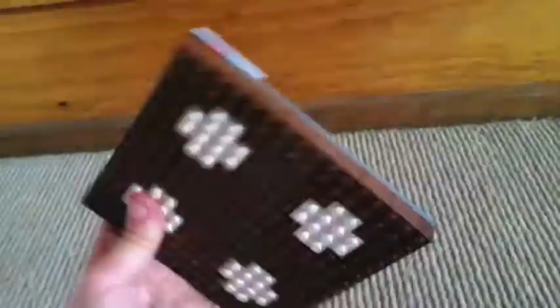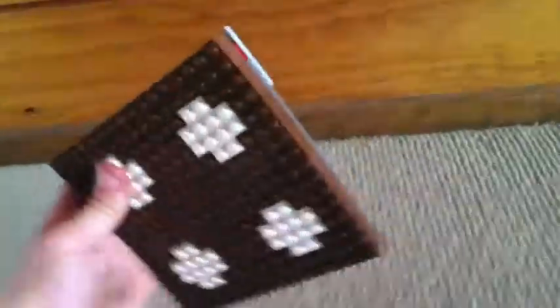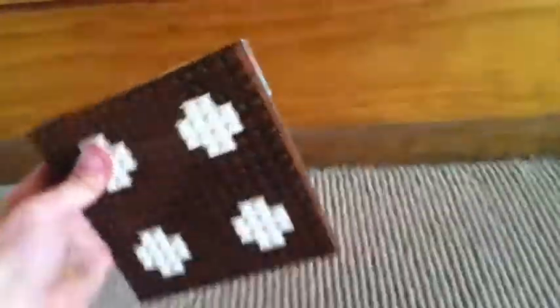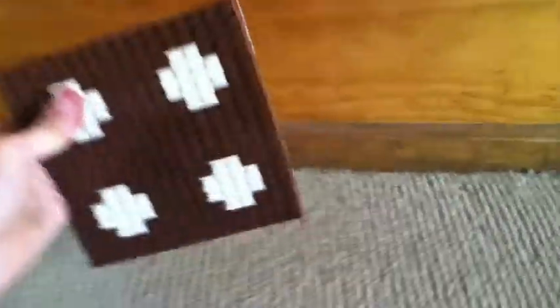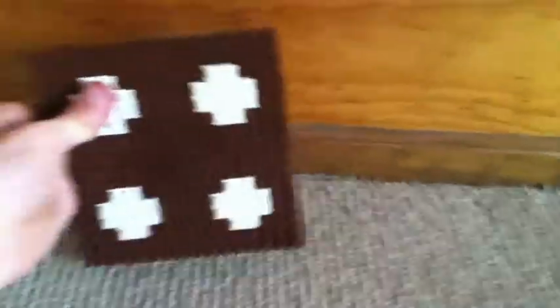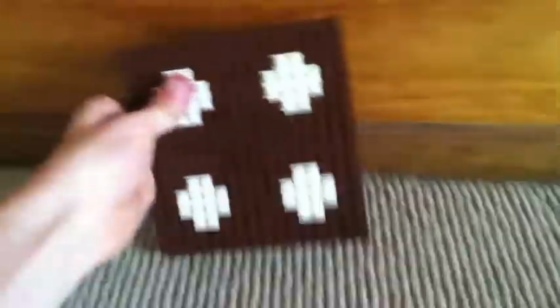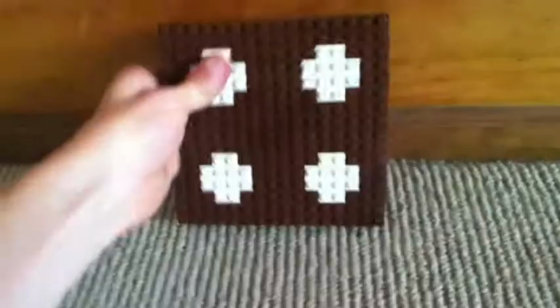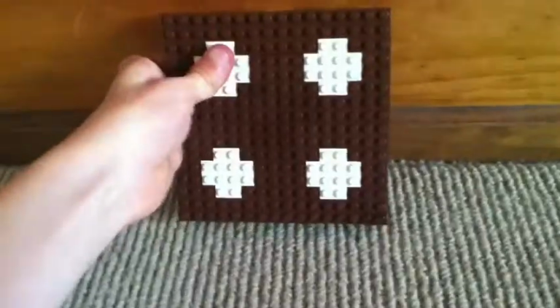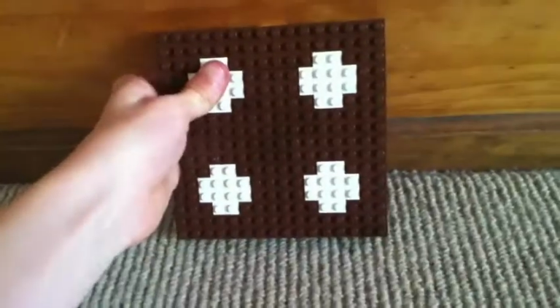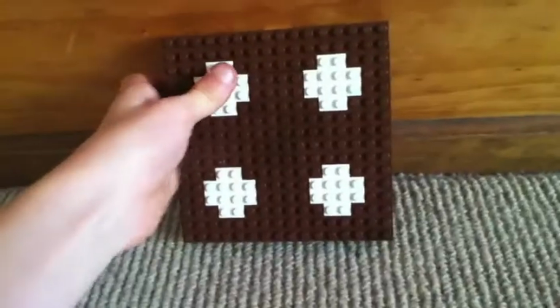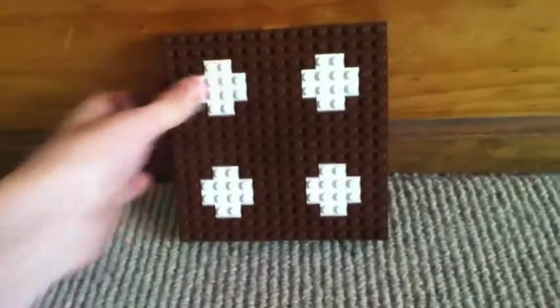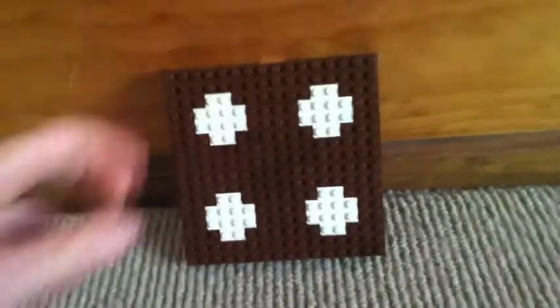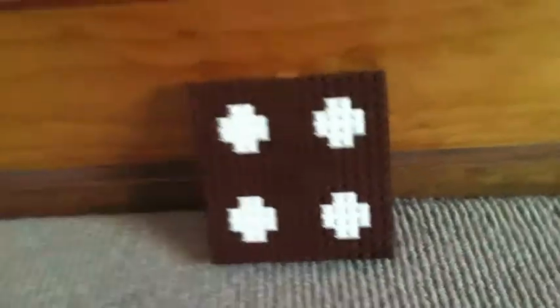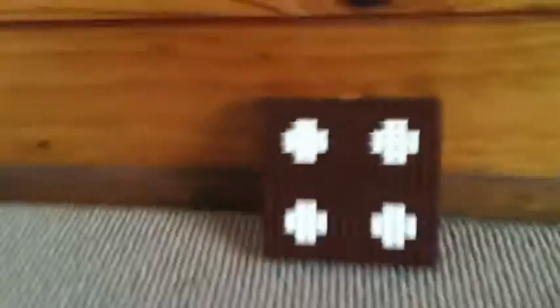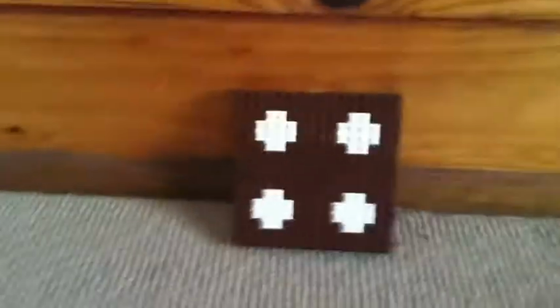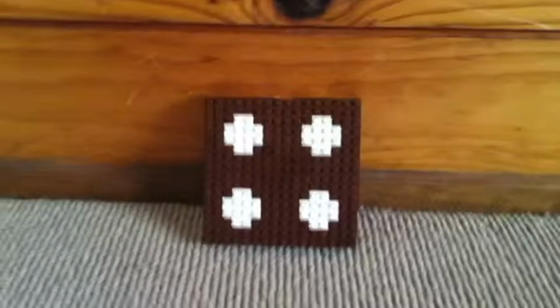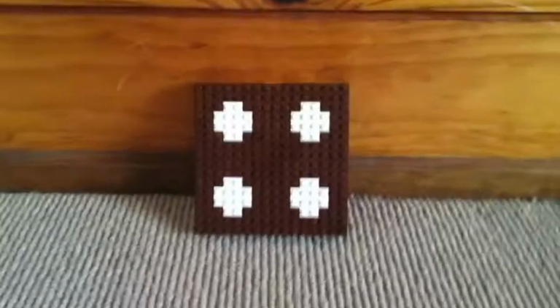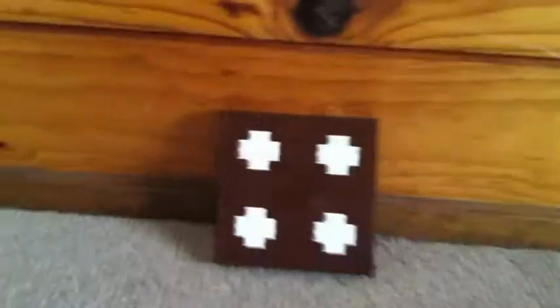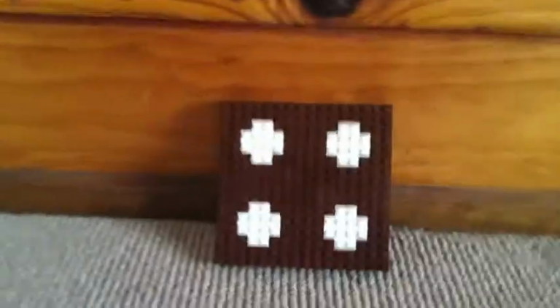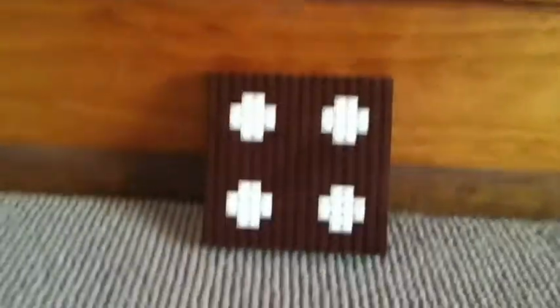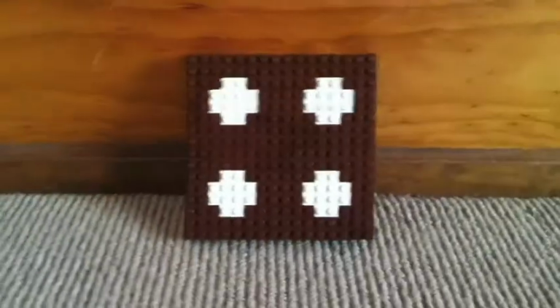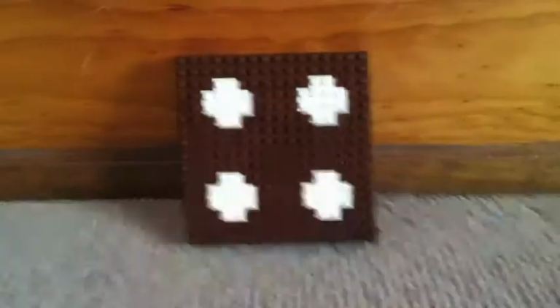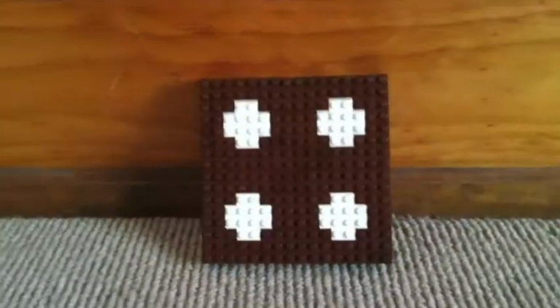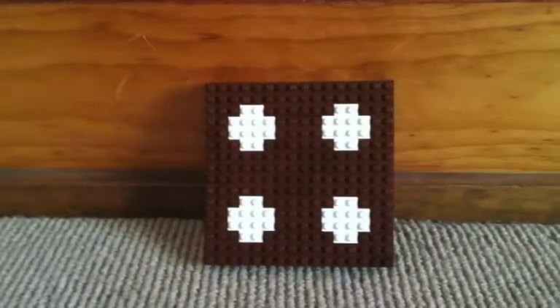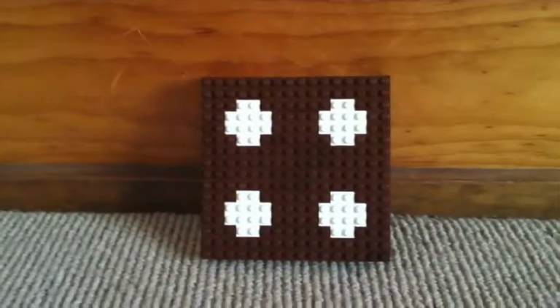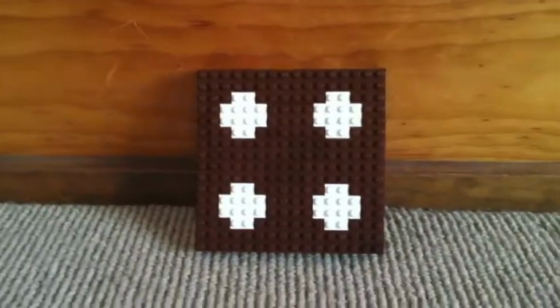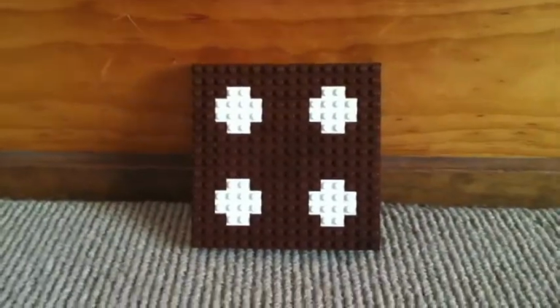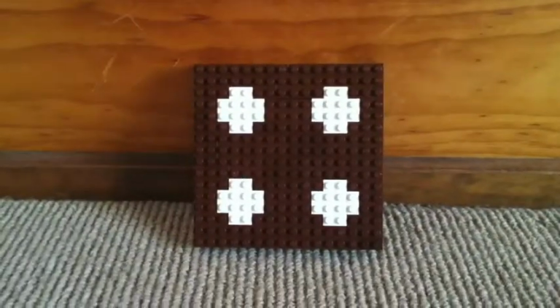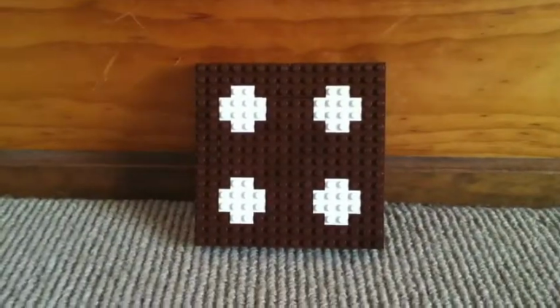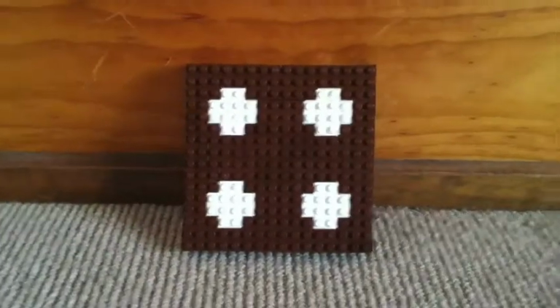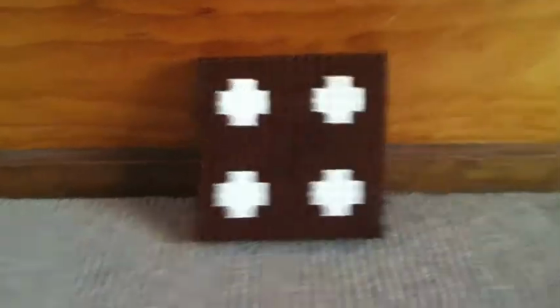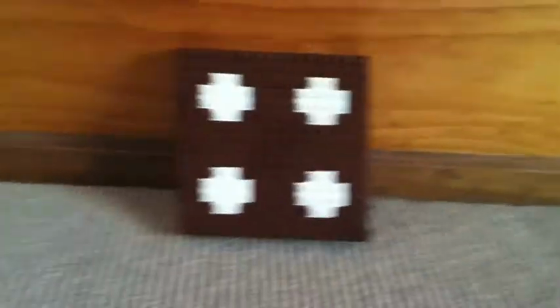If you want to make one yourself, just pause right there and you can do whatever you want.